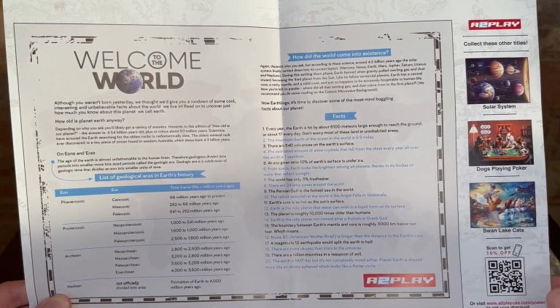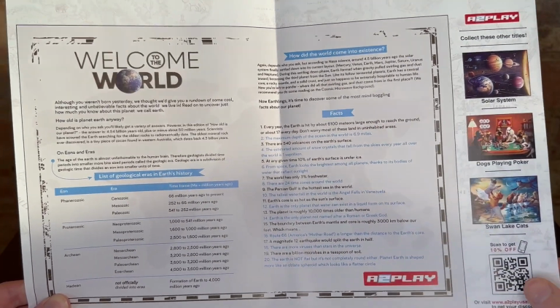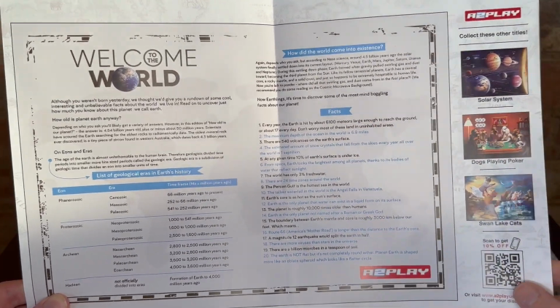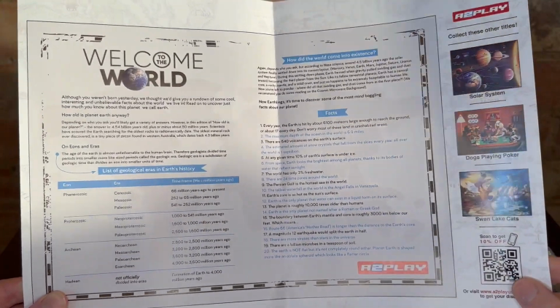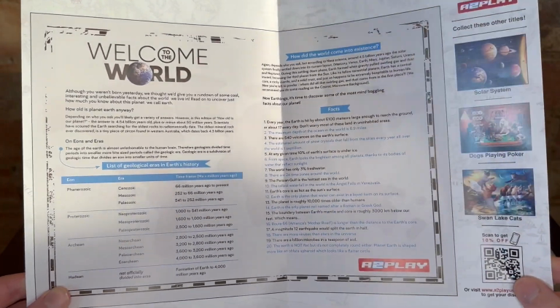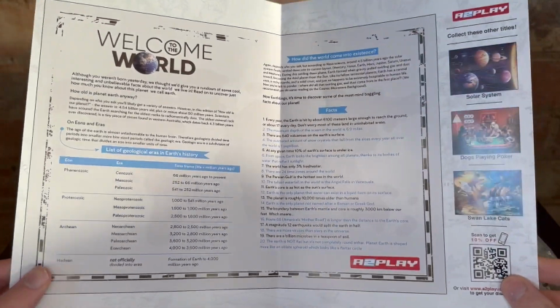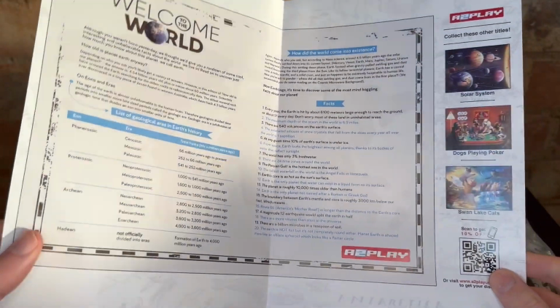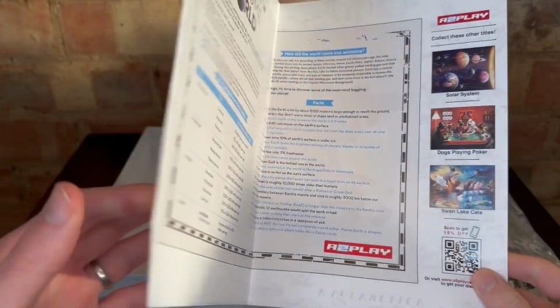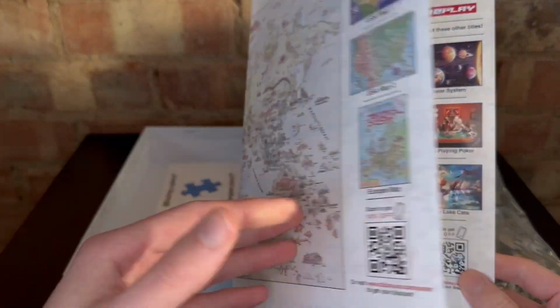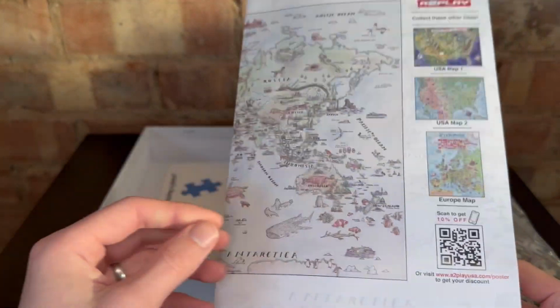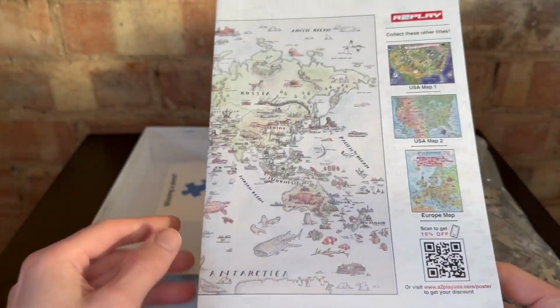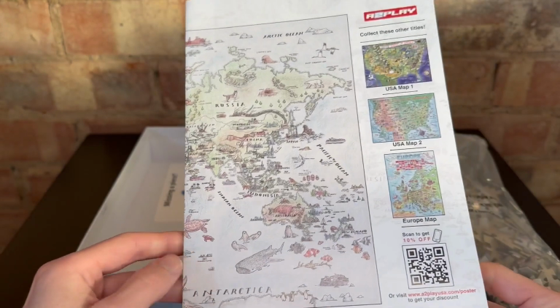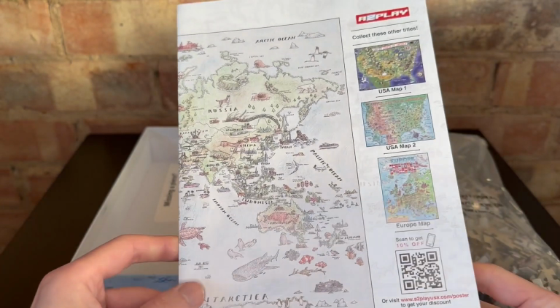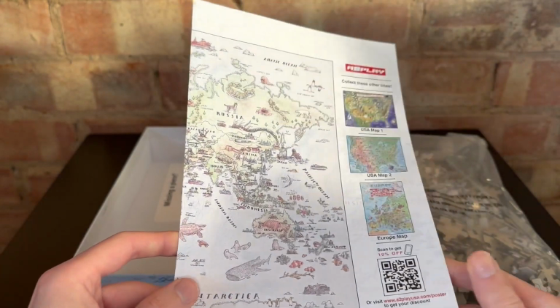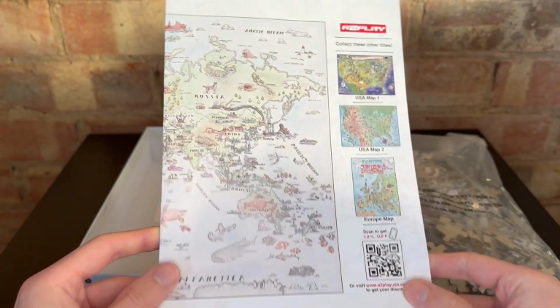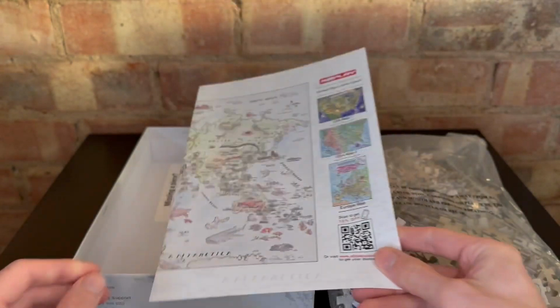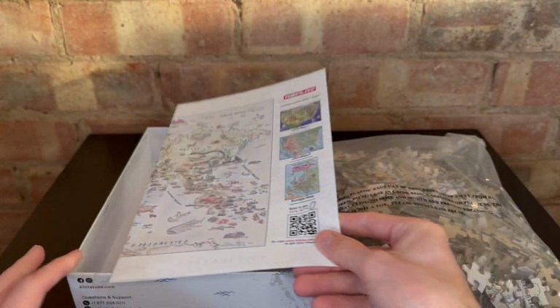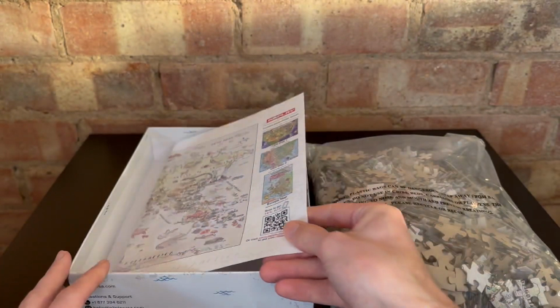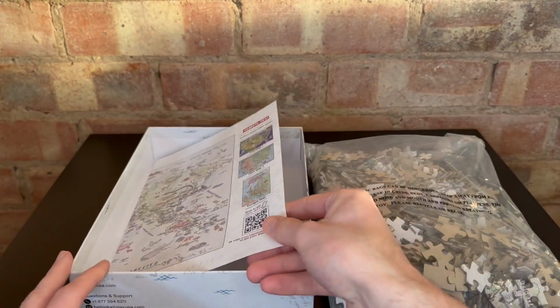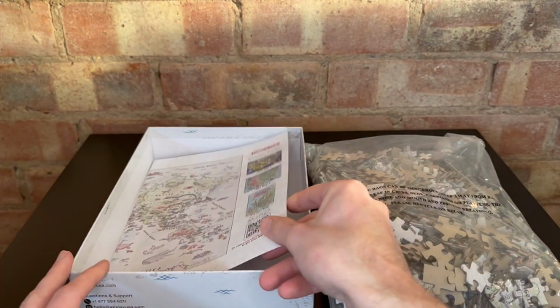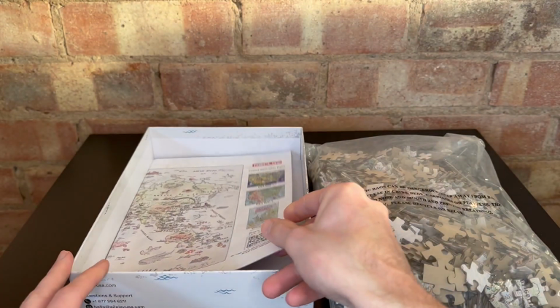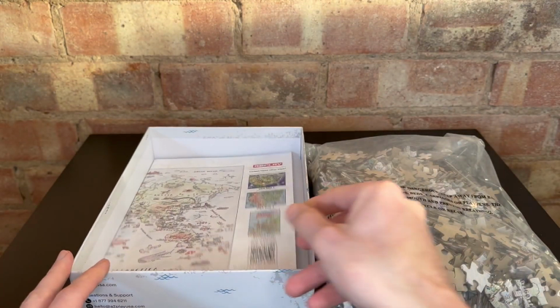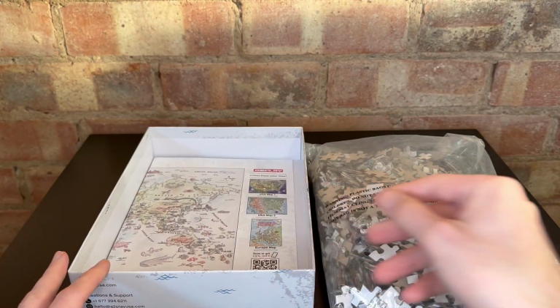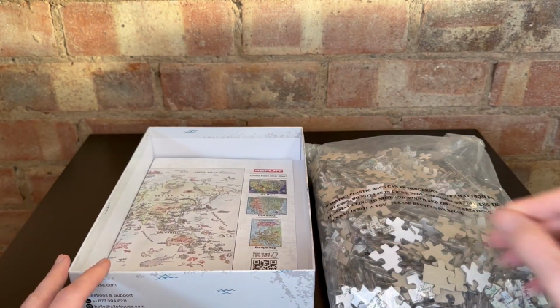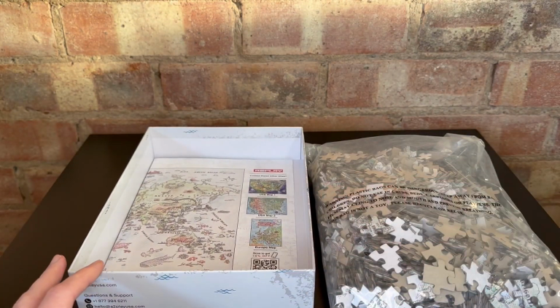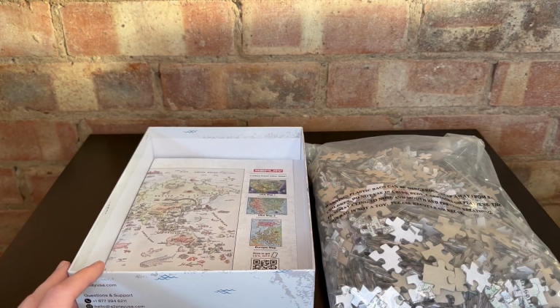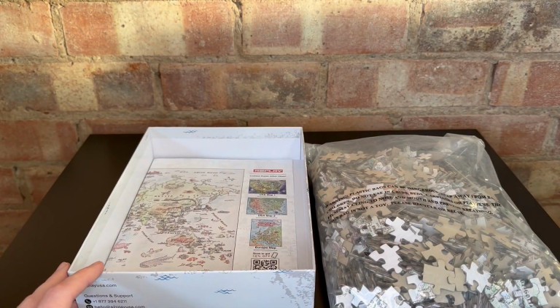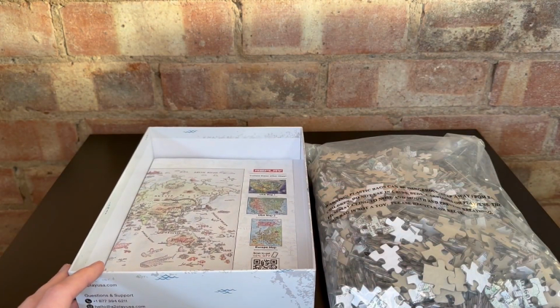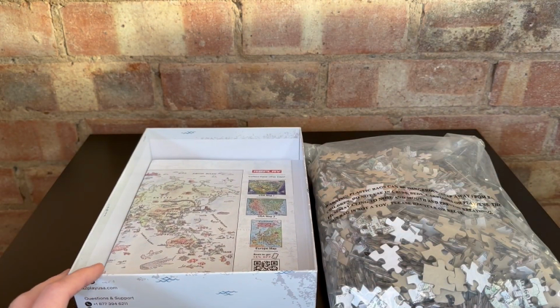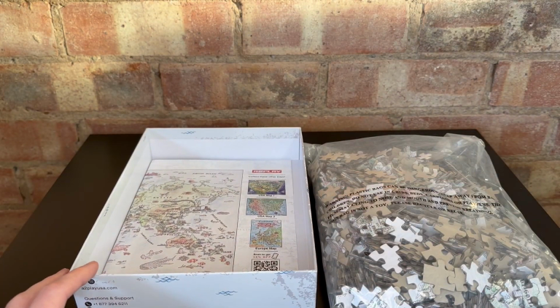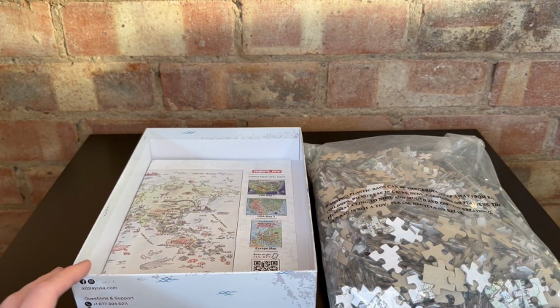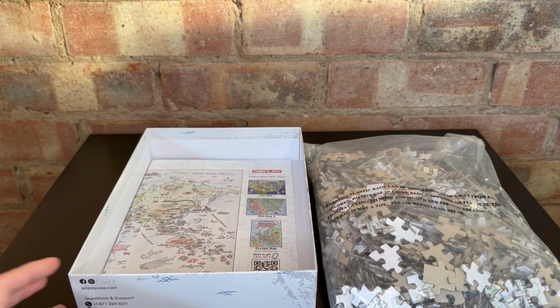It's a nice touch to have. Overall I loved the Solar System puzzle, I'm really looking forward to trying this new world map puzzle, and I hope this helps you out.